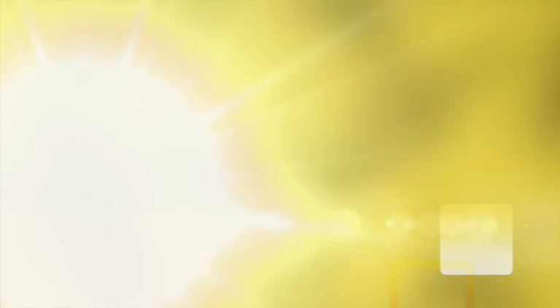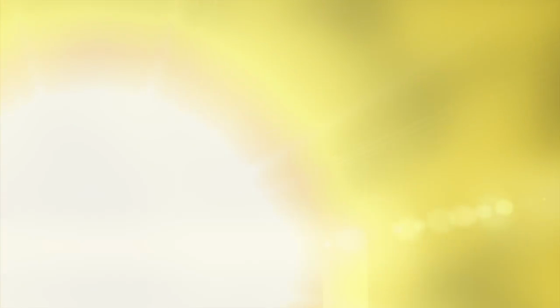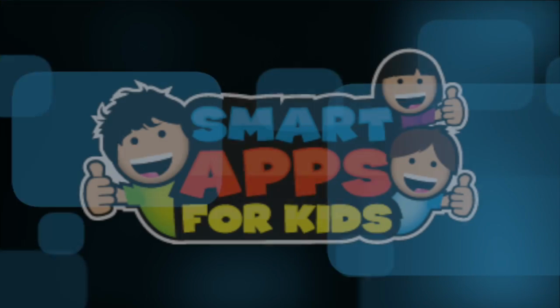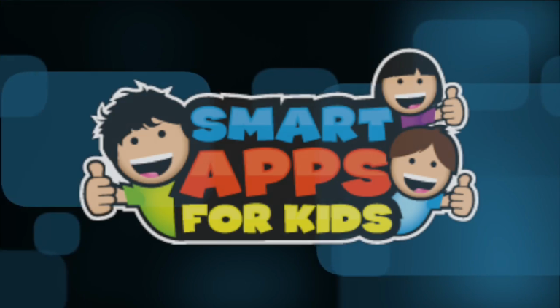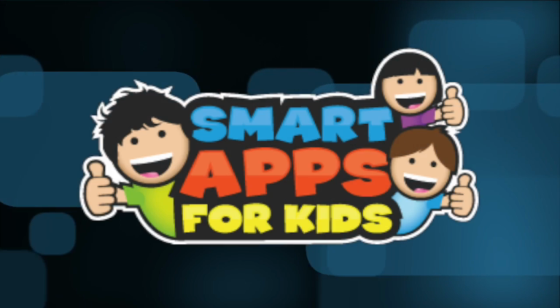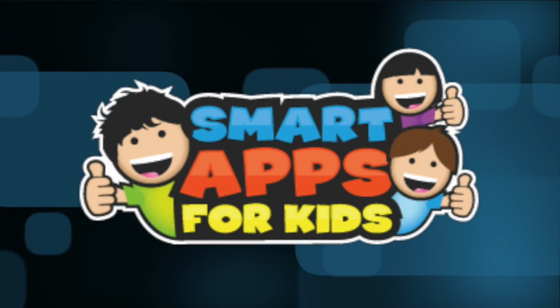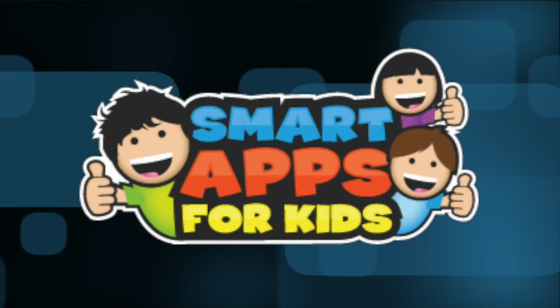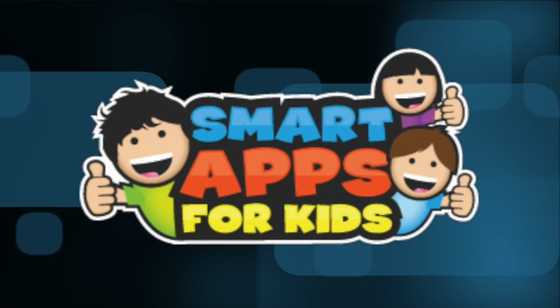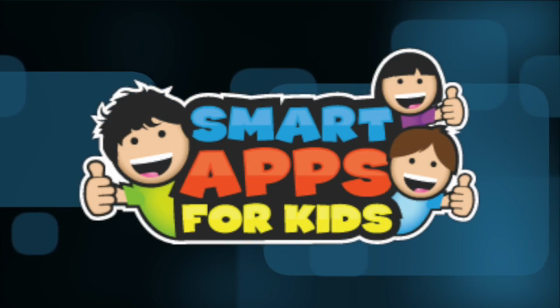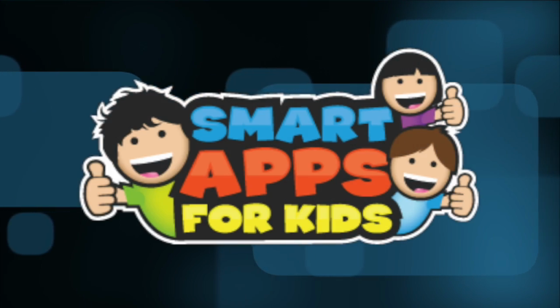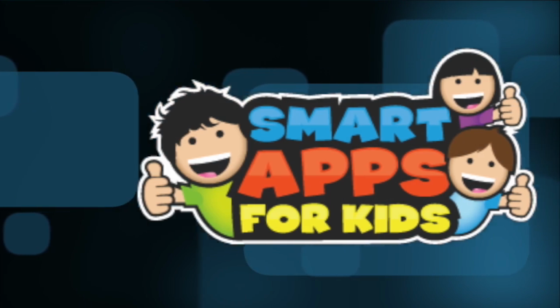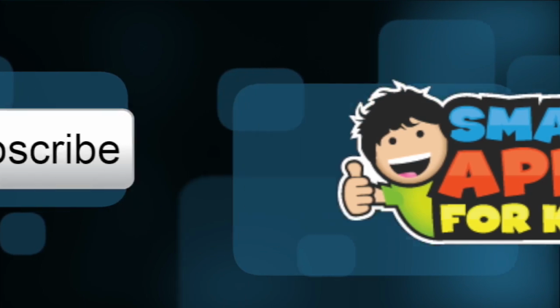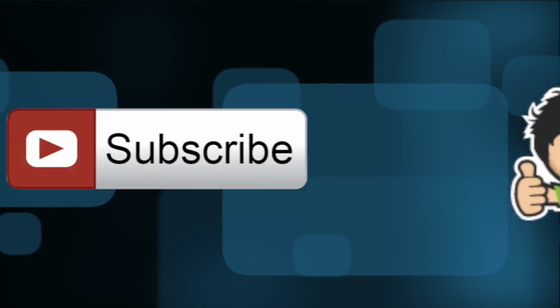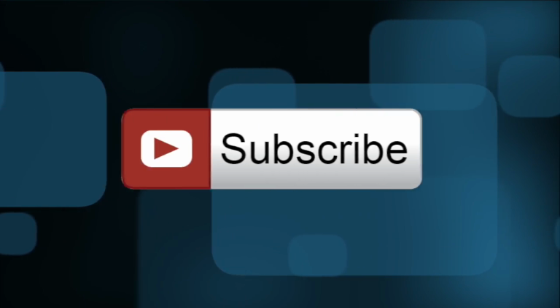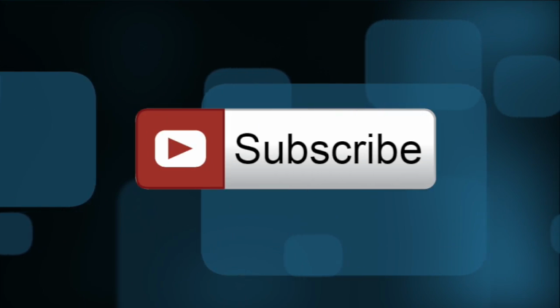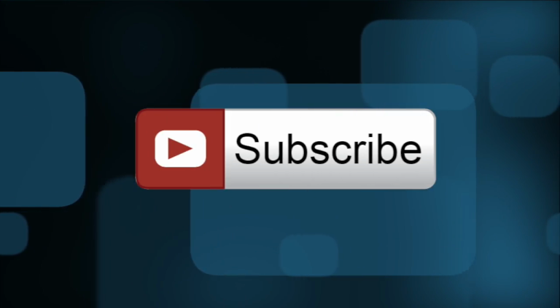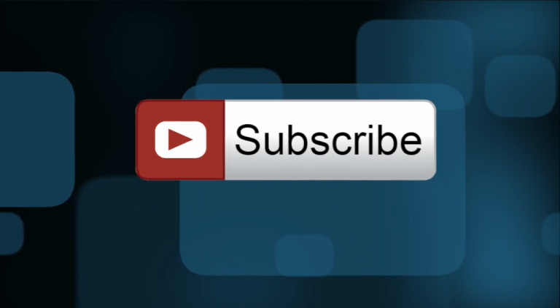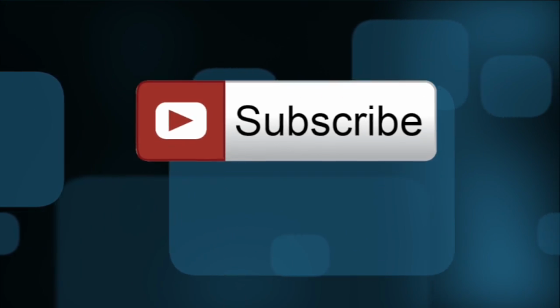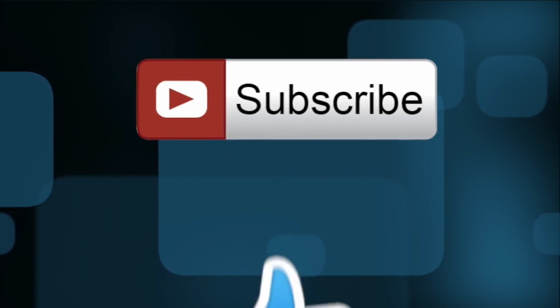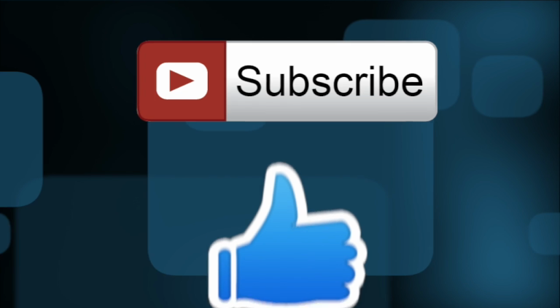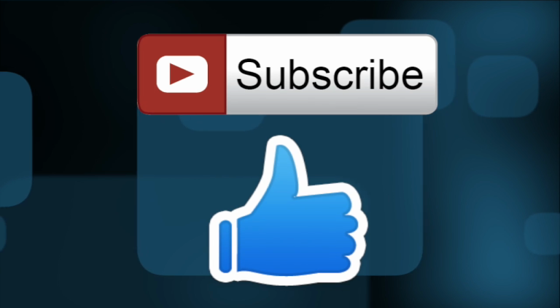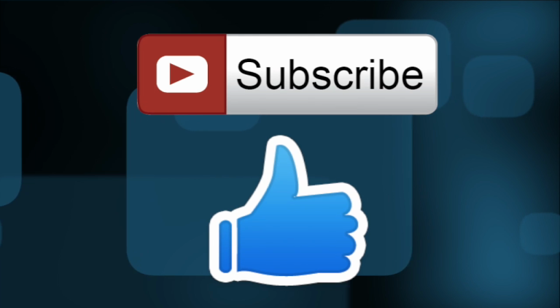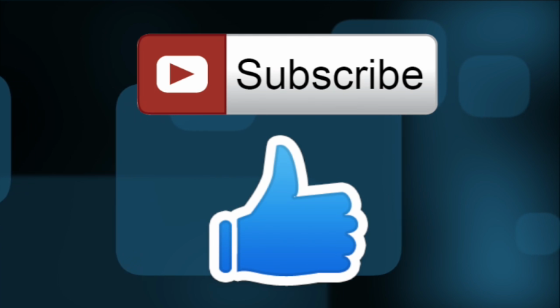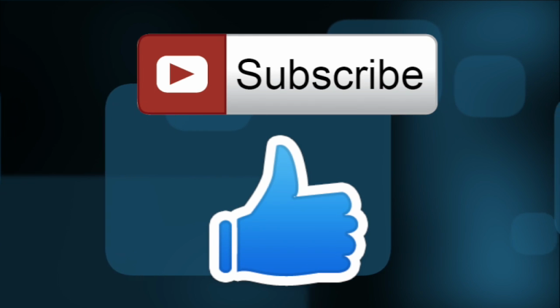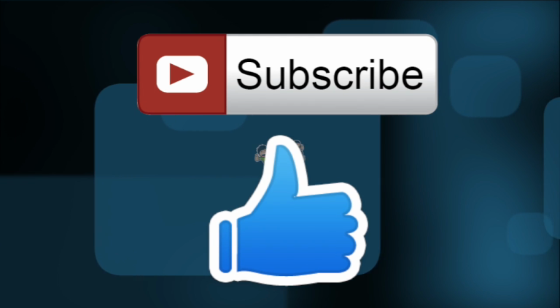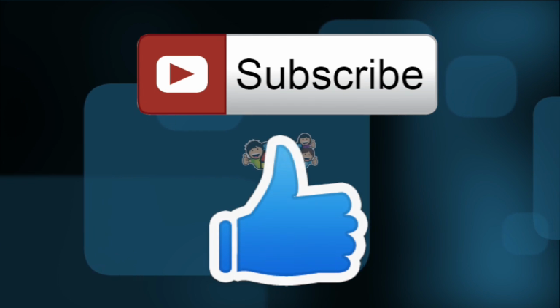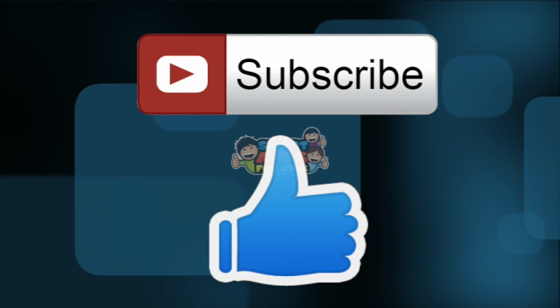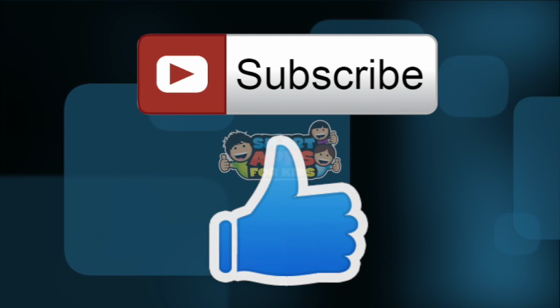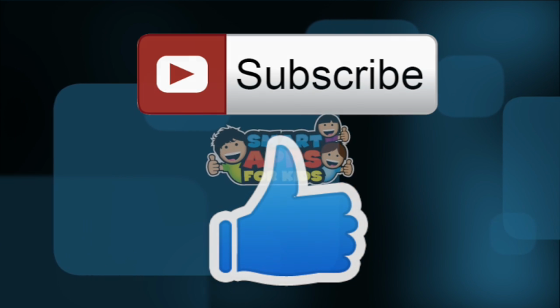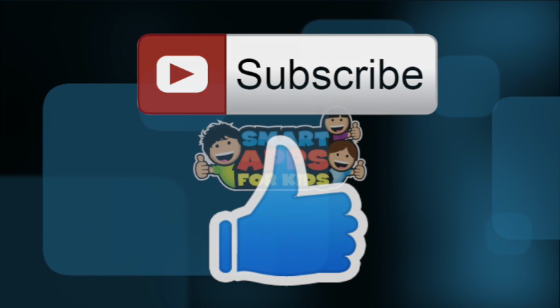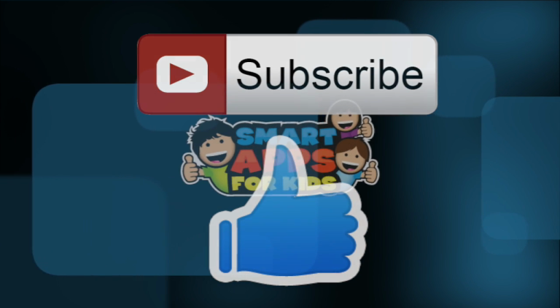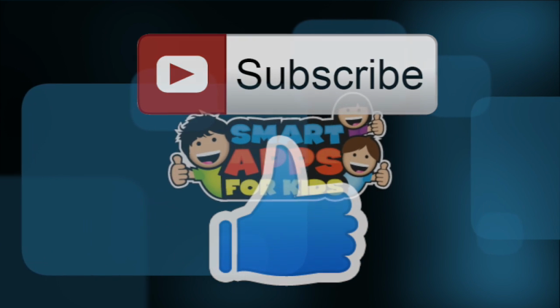Thank you for watching! Don't forget to subscribe and give us a big thumbs up for new app demos every single day.